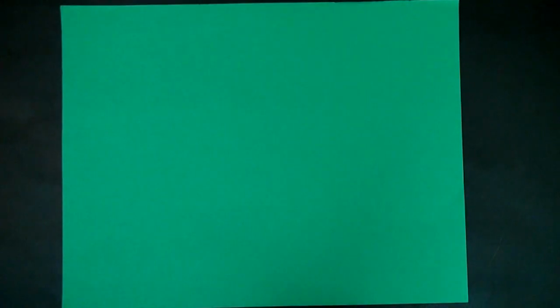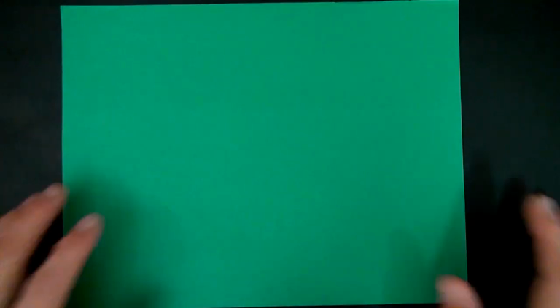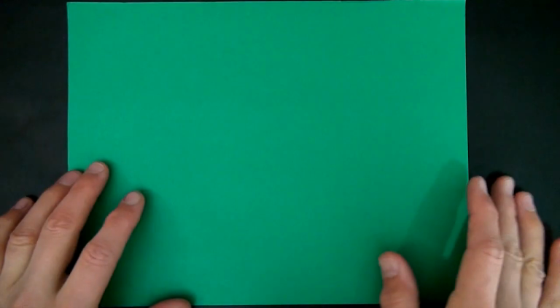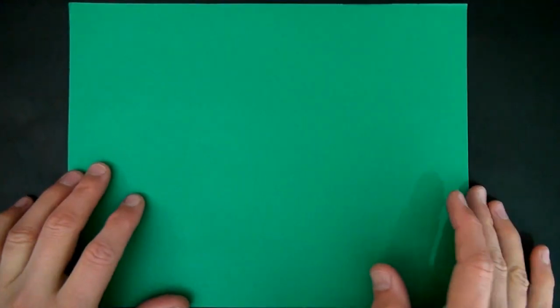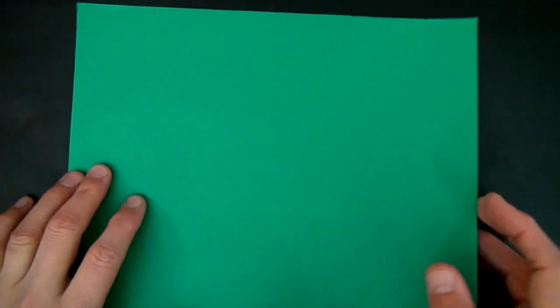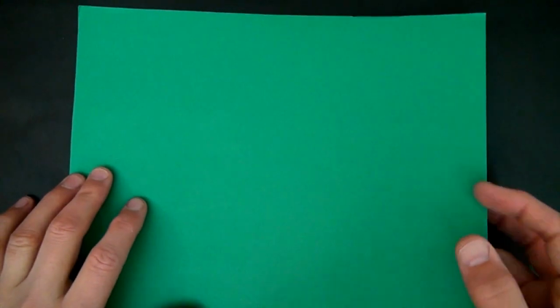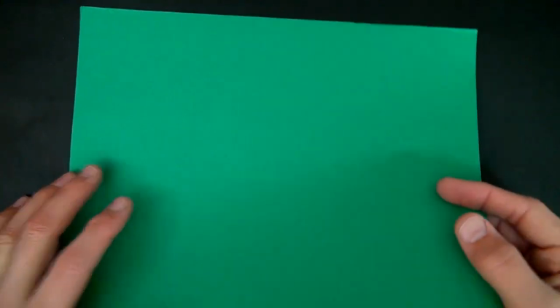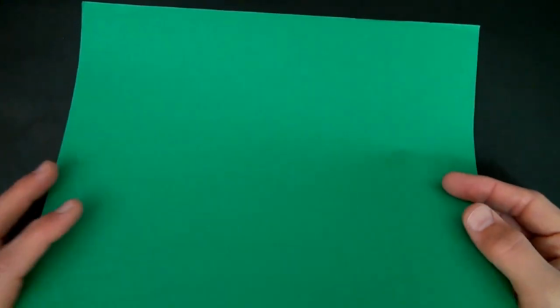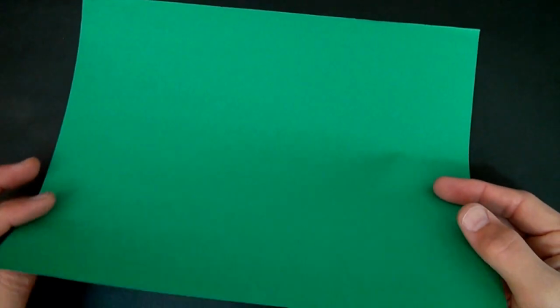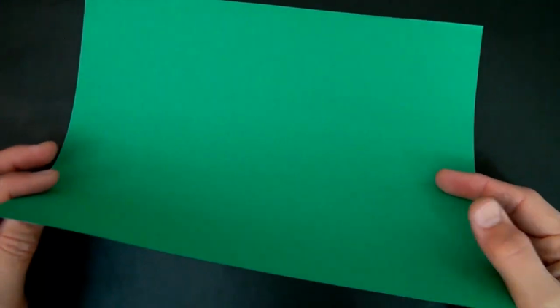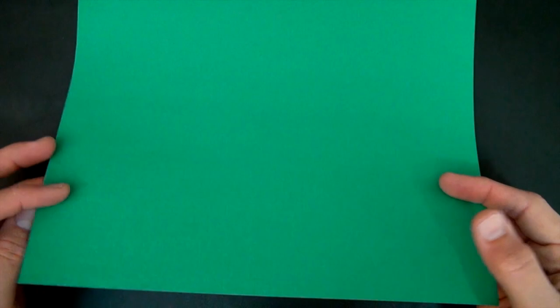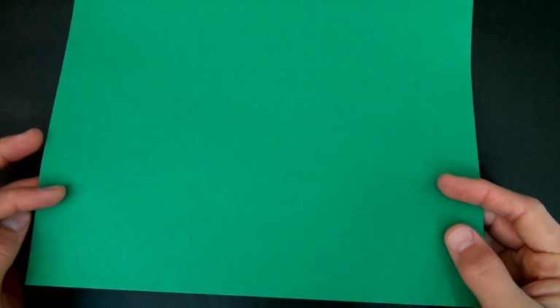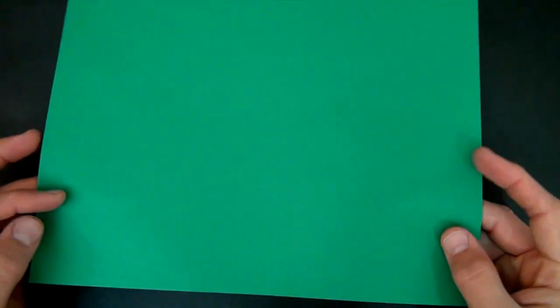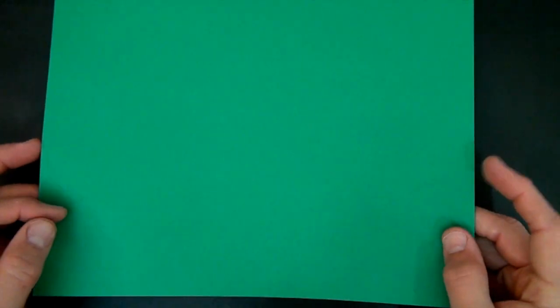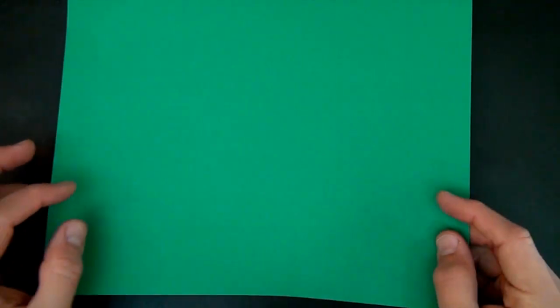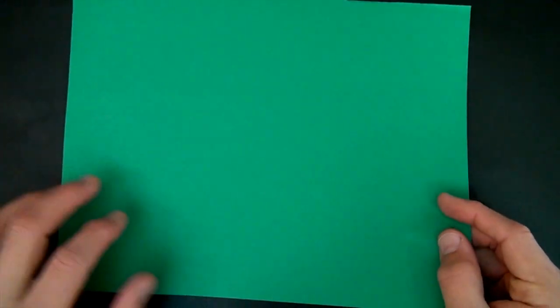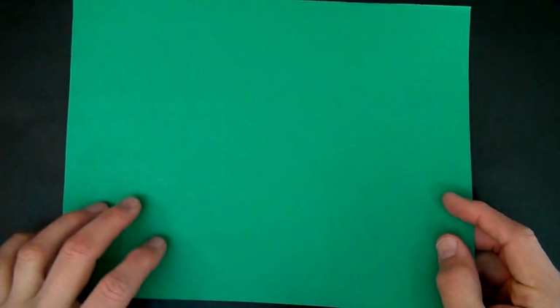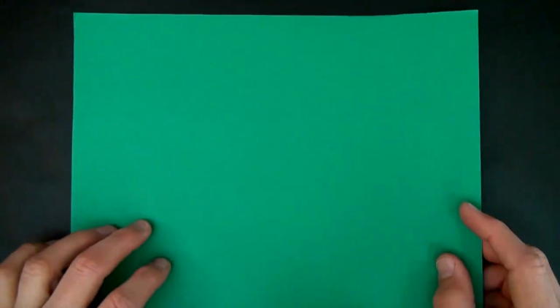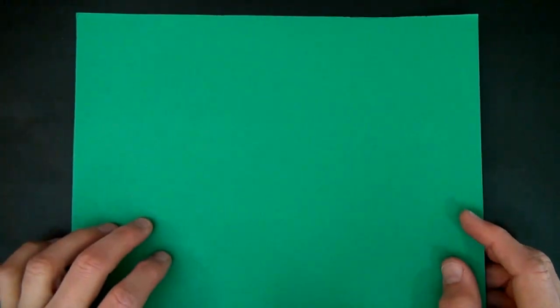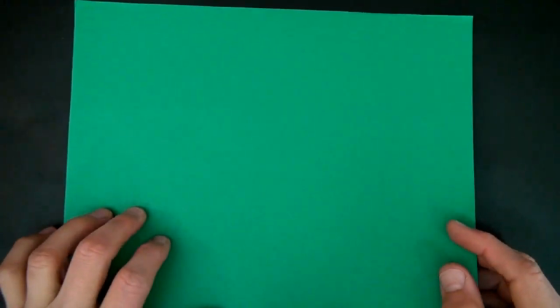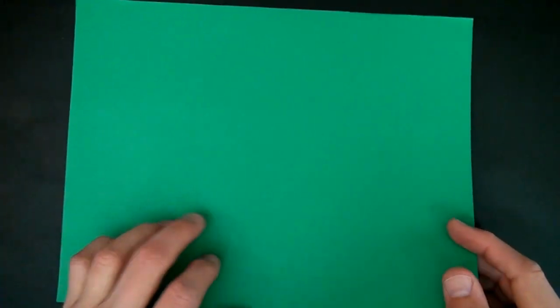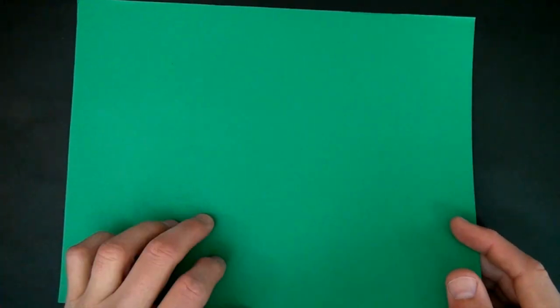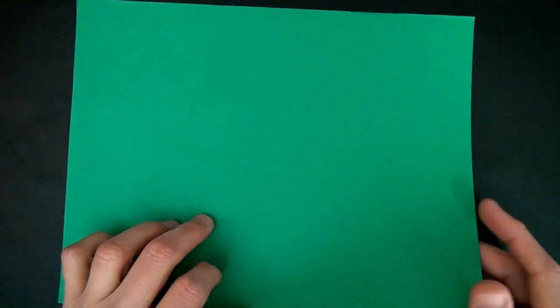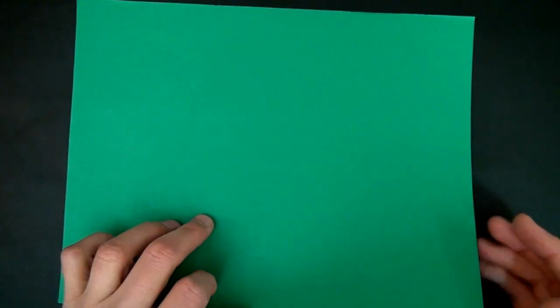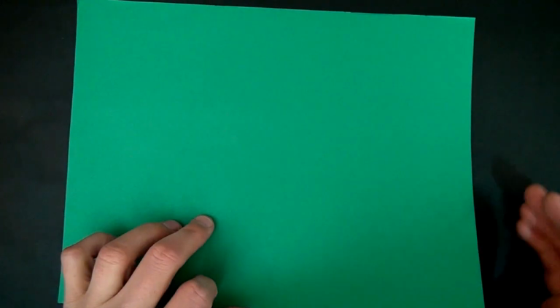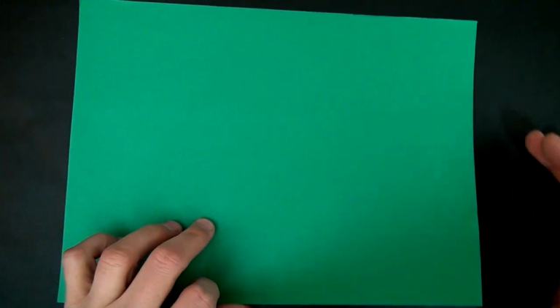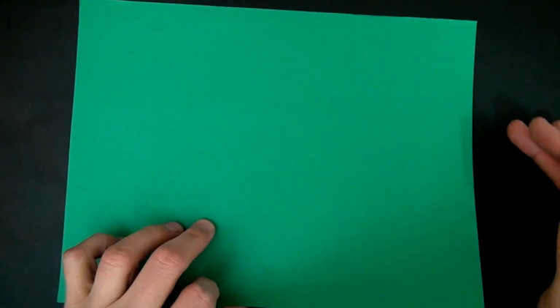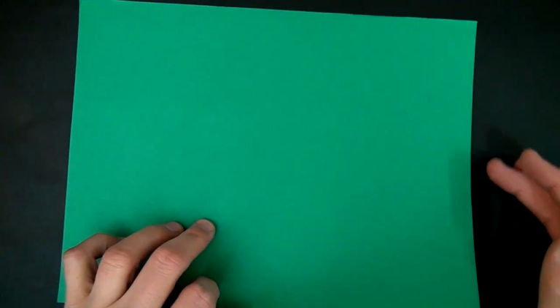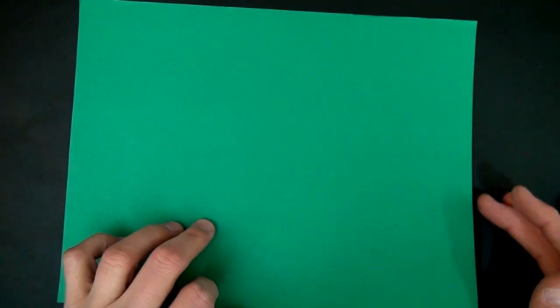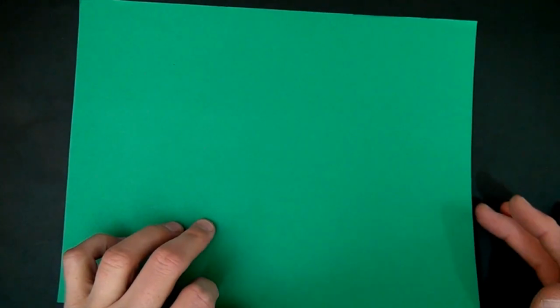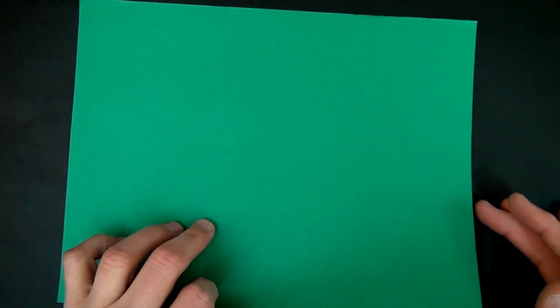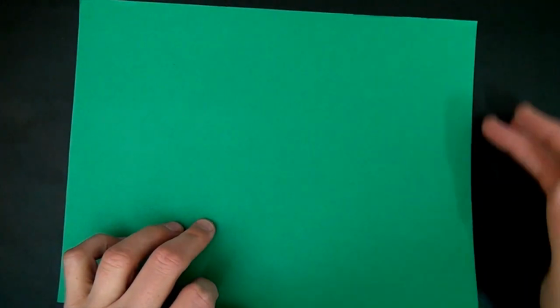For this model we're going to use an ordinary square of printer paper. Well, here we have a rectangle, so let's transform it into a square.